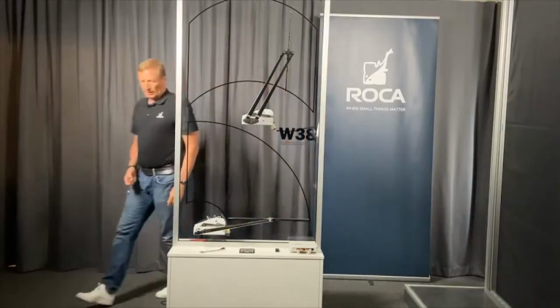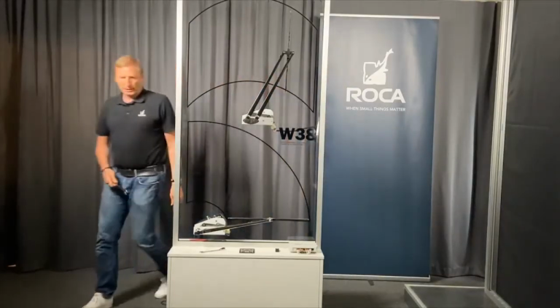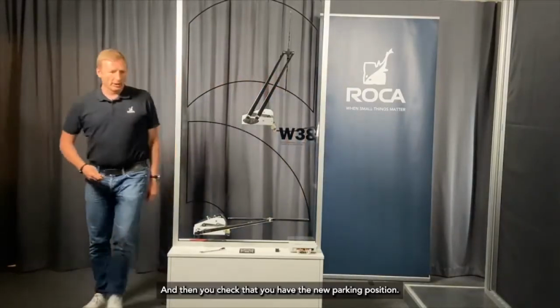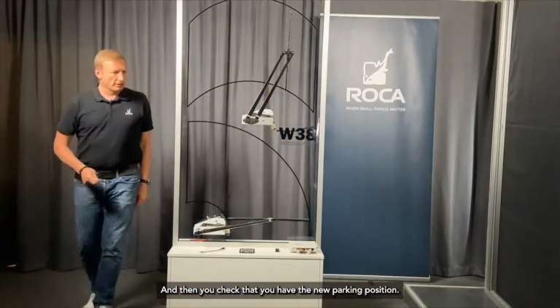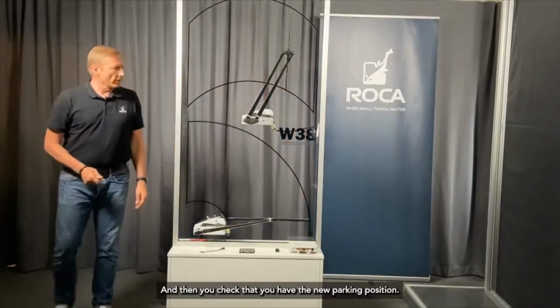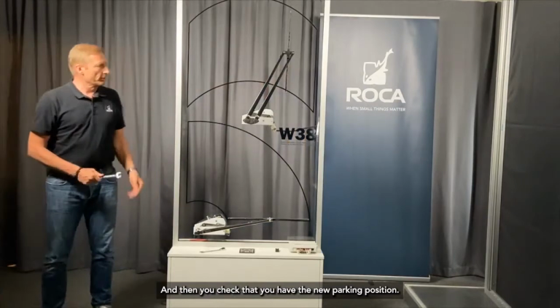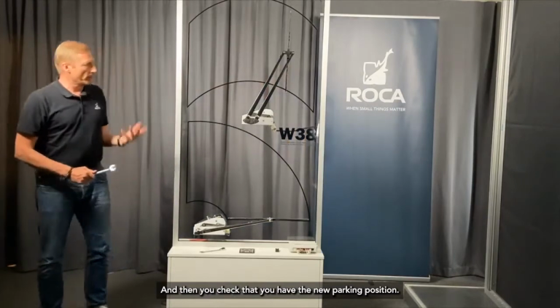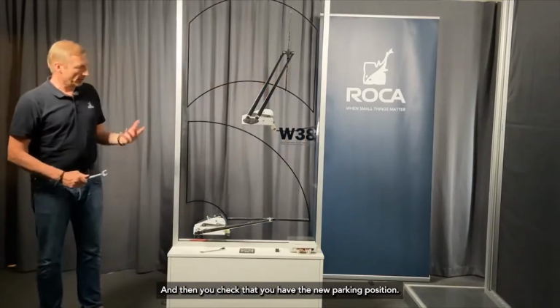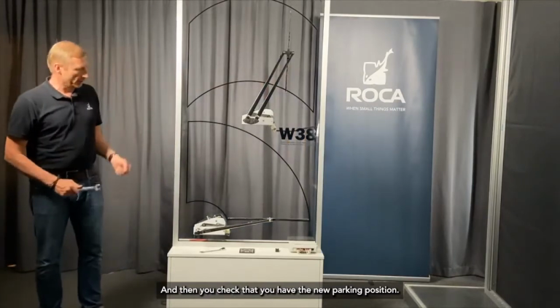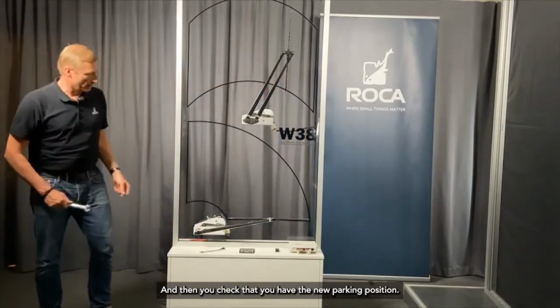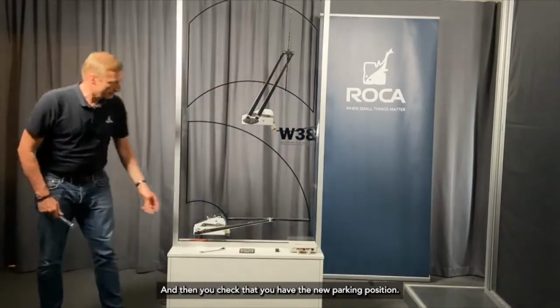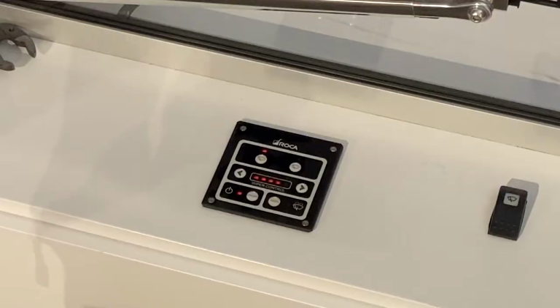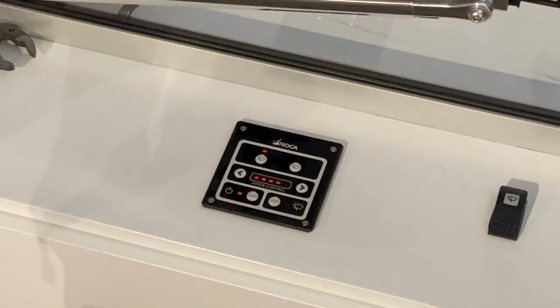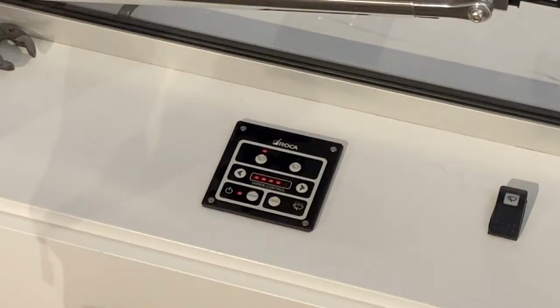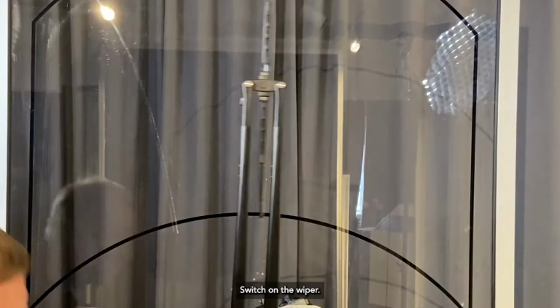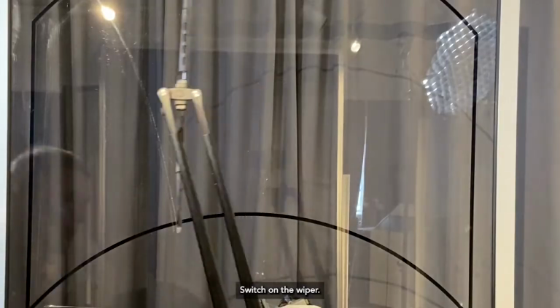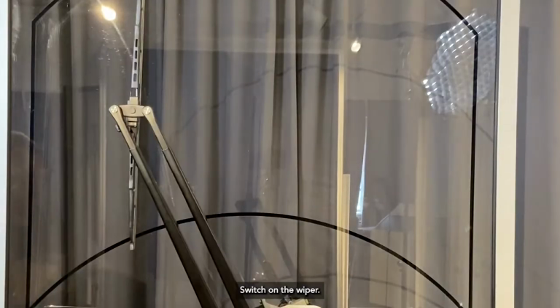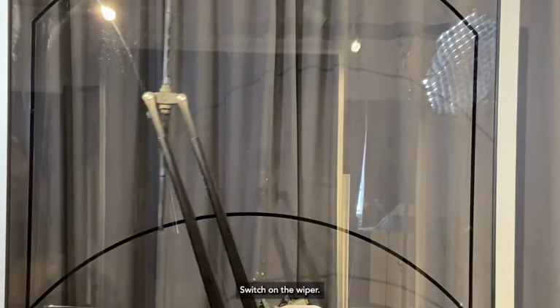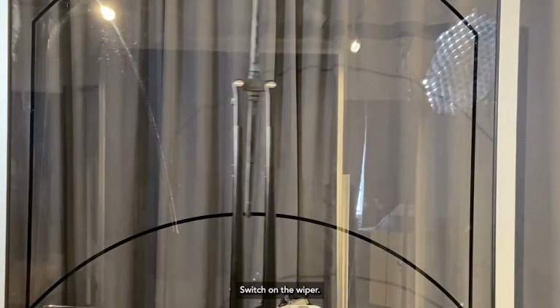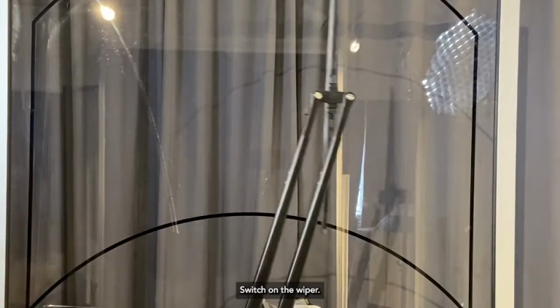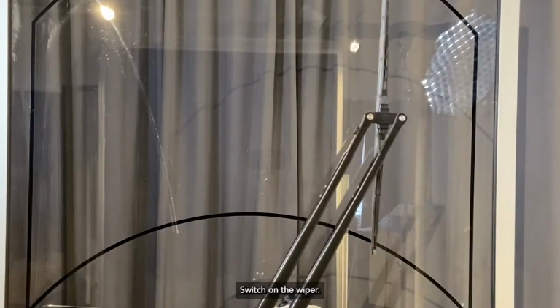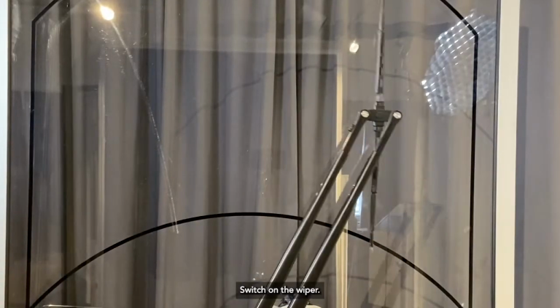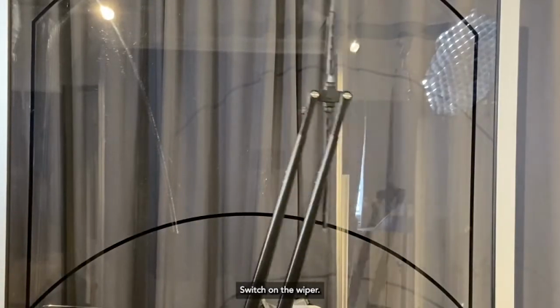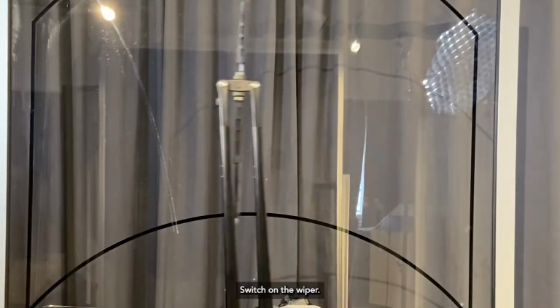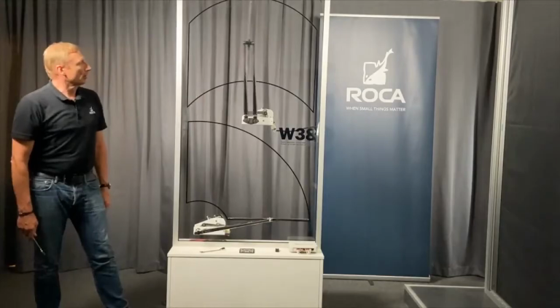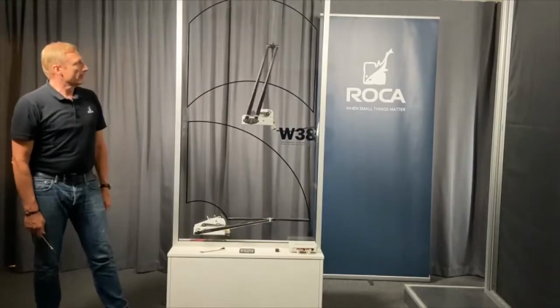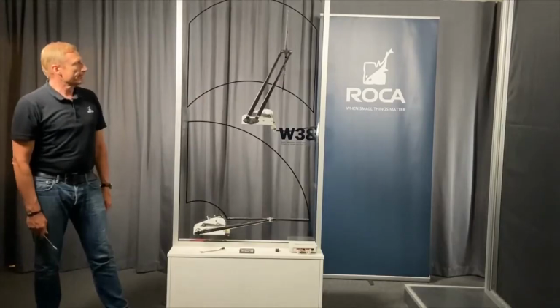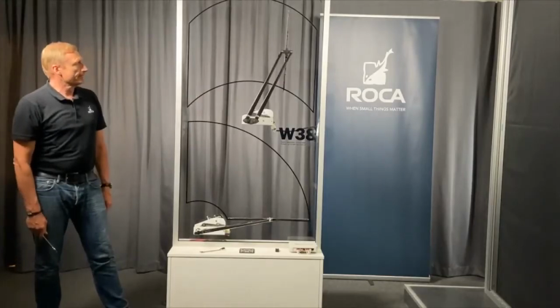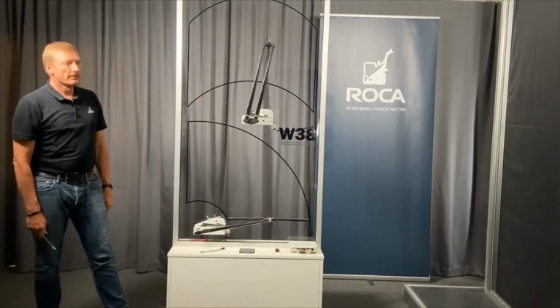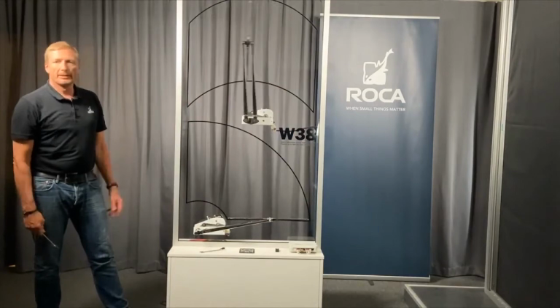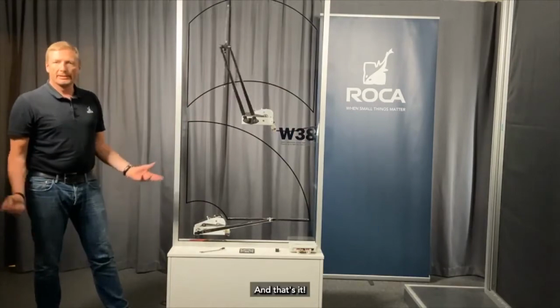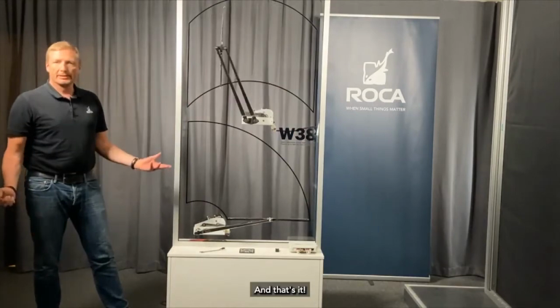Then you check that you have the new parking position, switch on the wipers, and that's it.